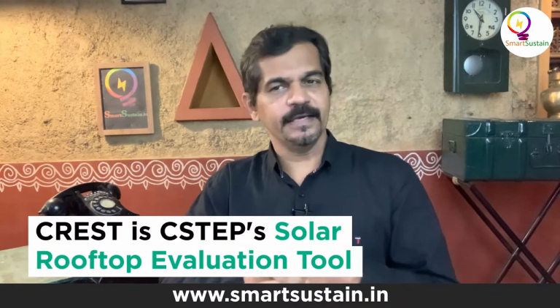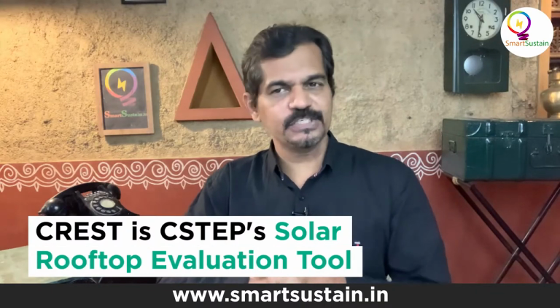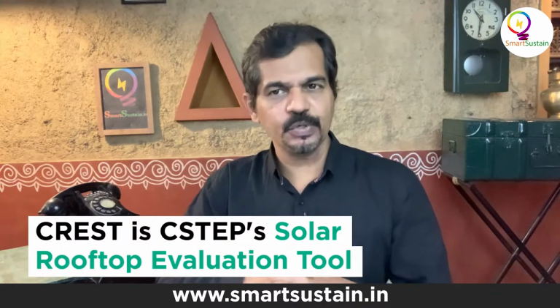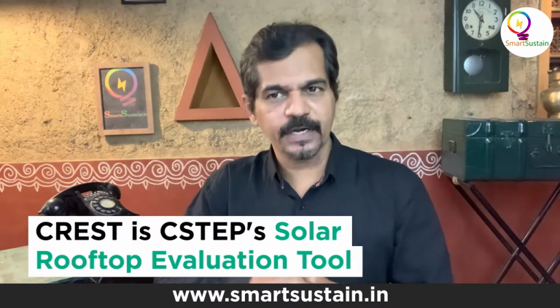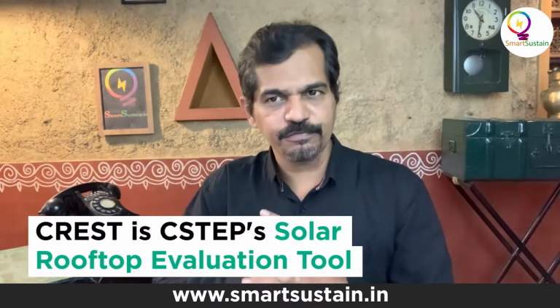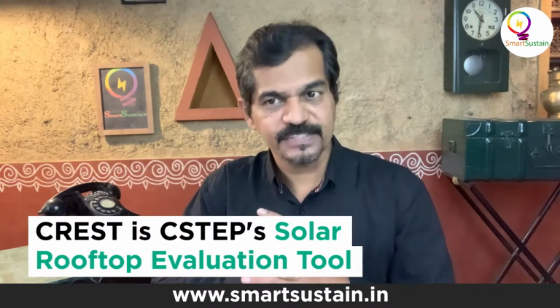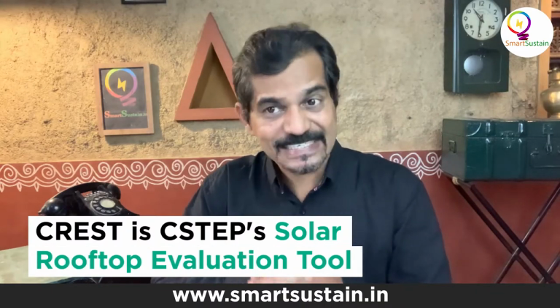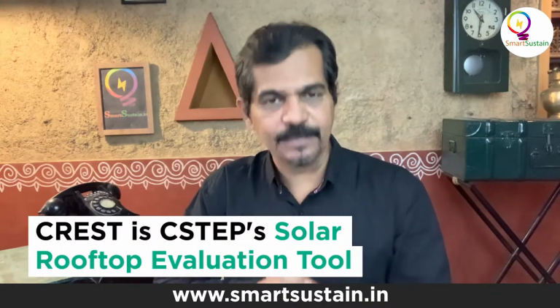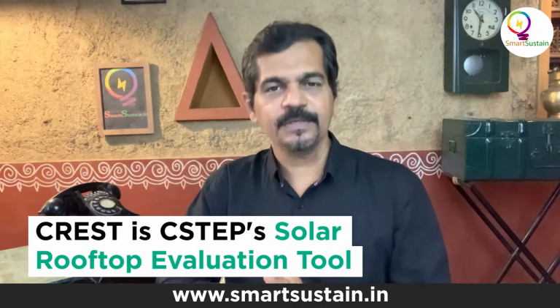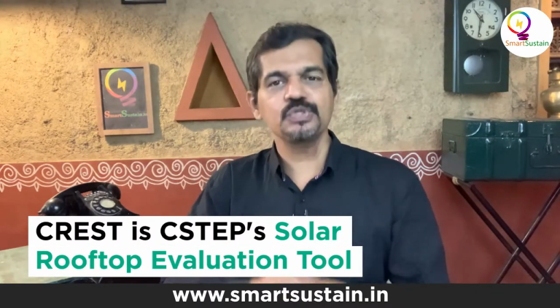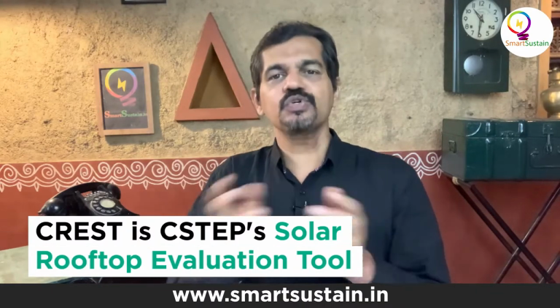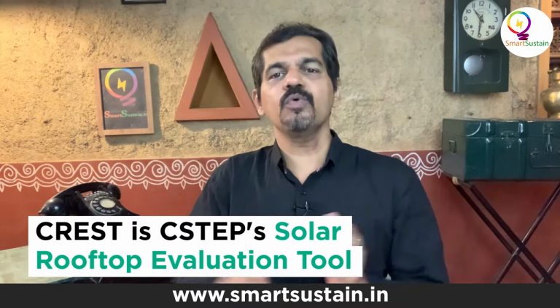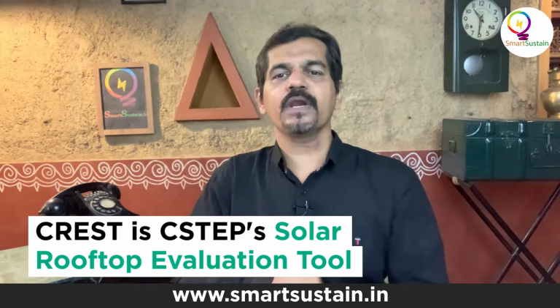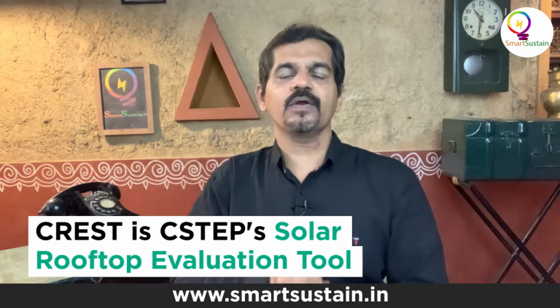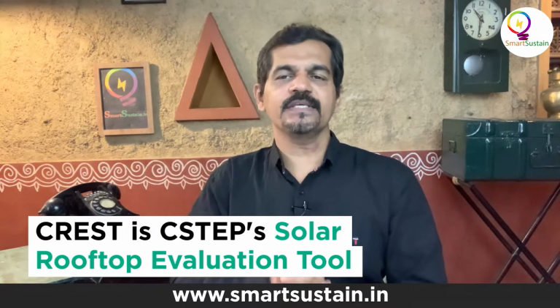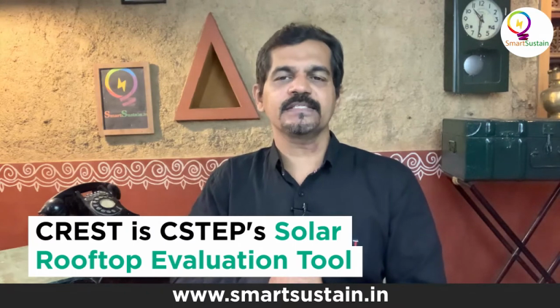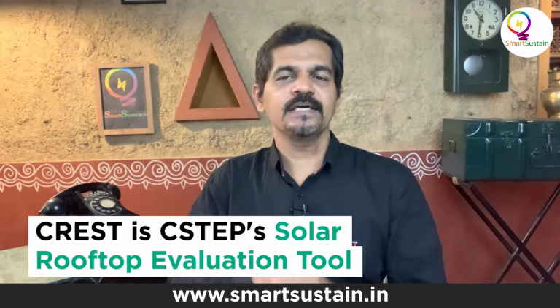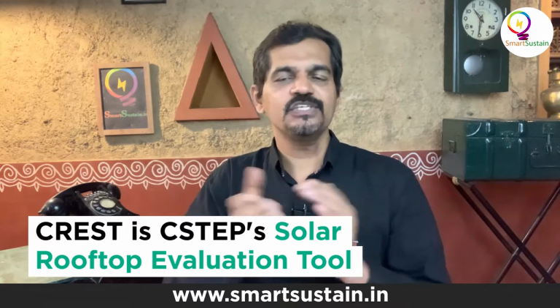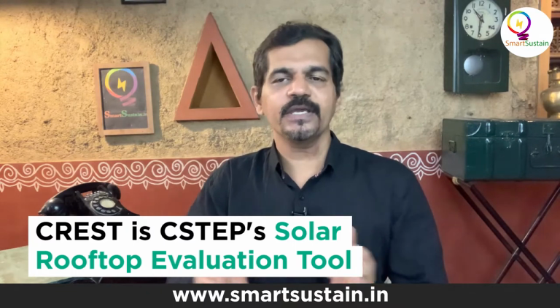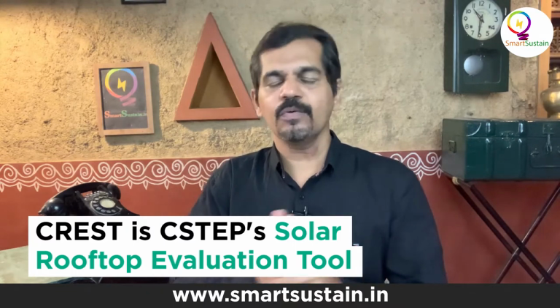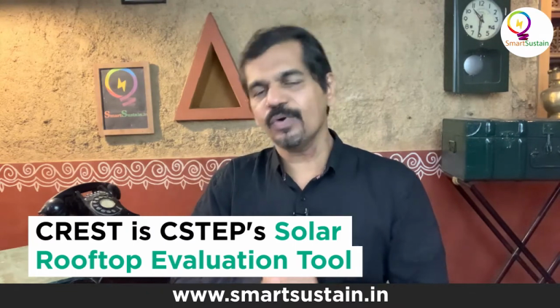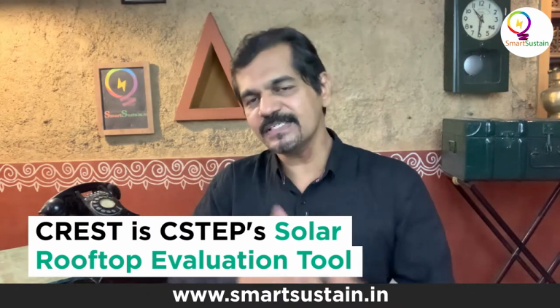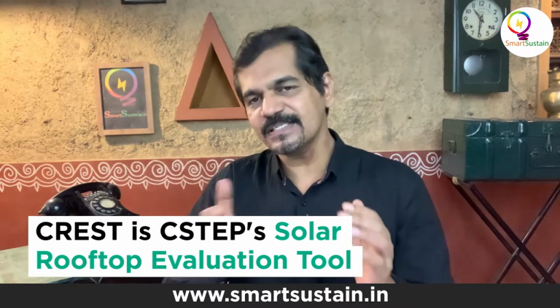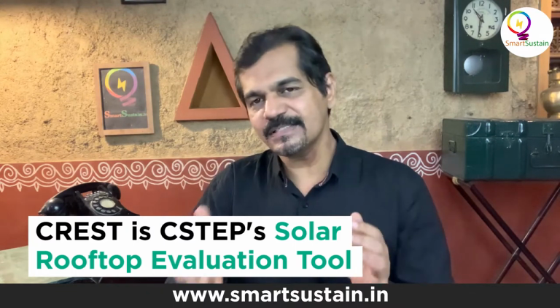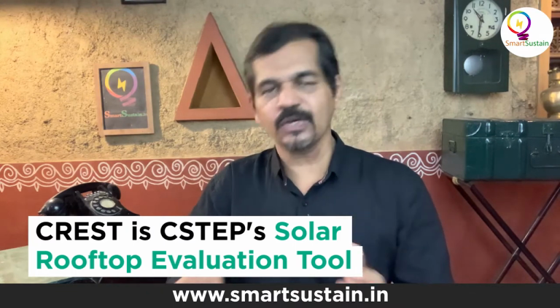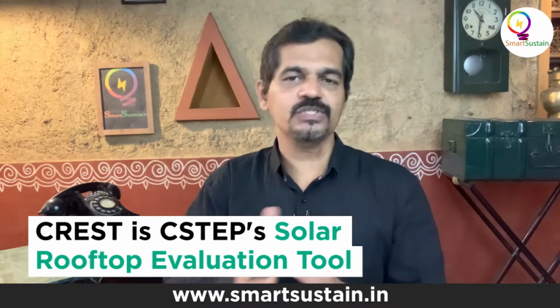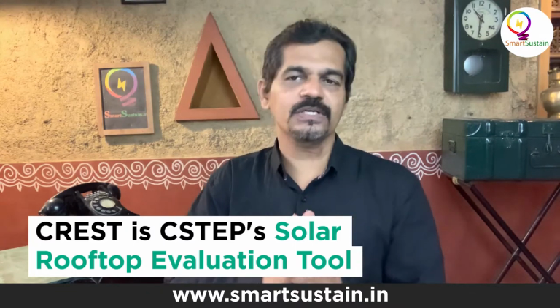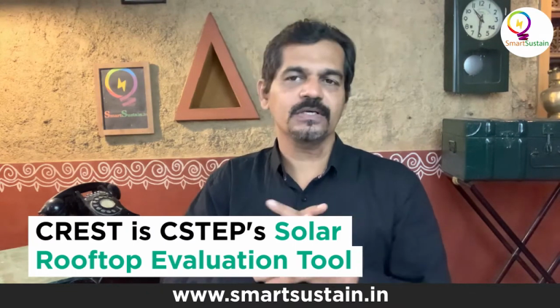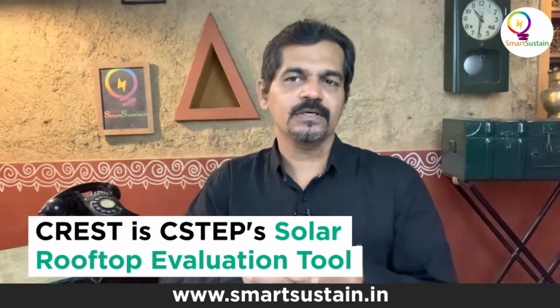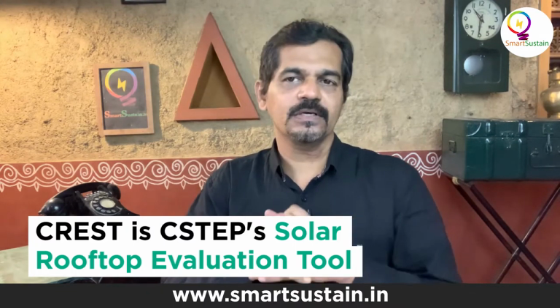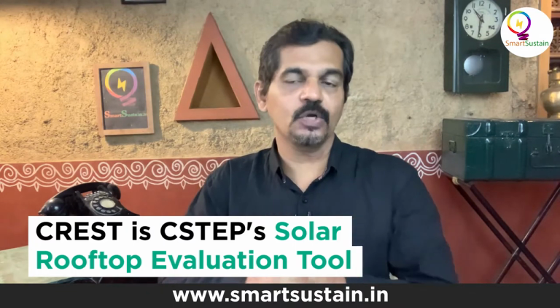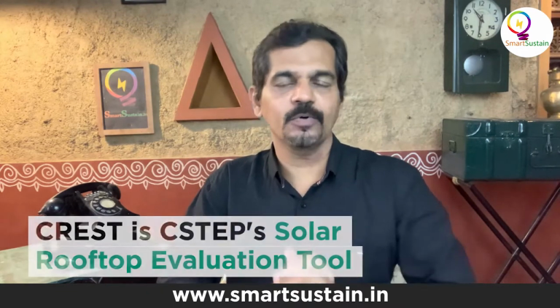We have Mr. Jai Asundi, the Executive Director of CSTEP, to throw more light on this. Jai, what is this technology all about?